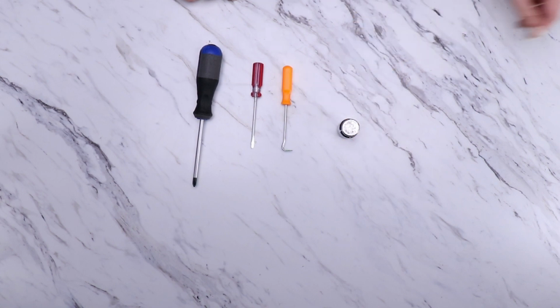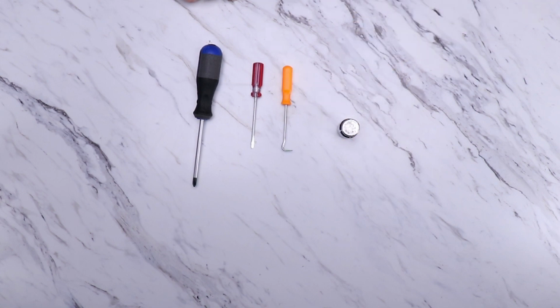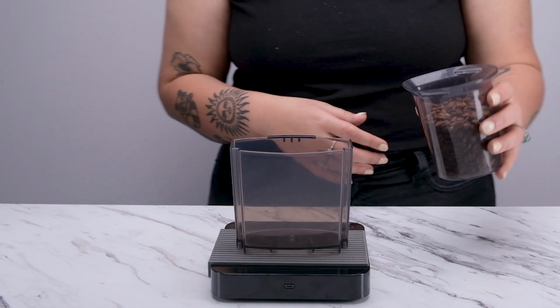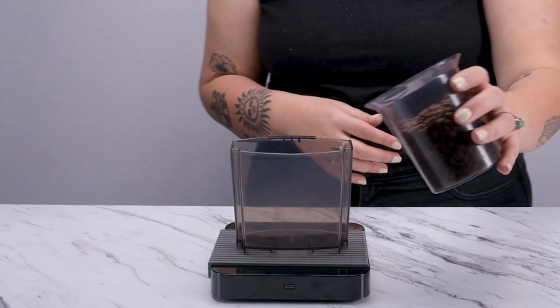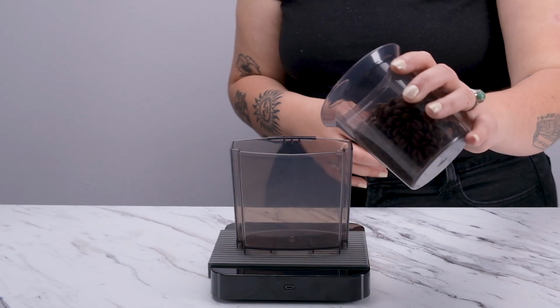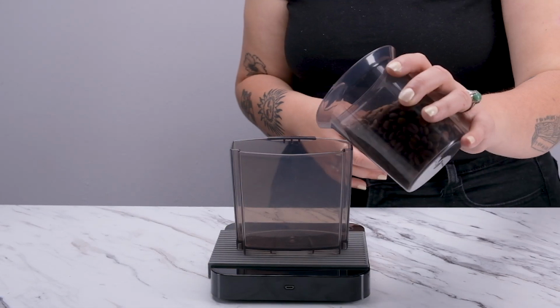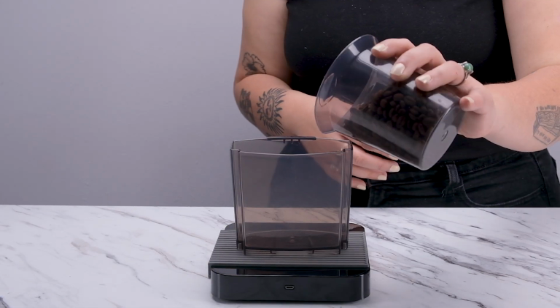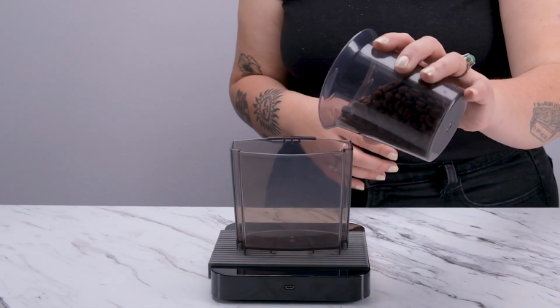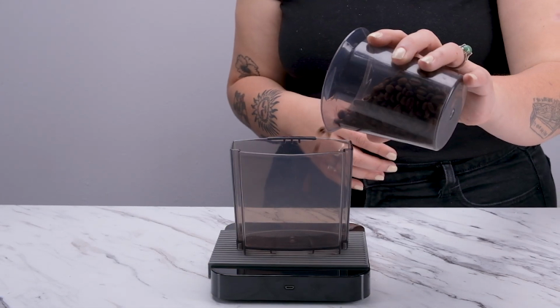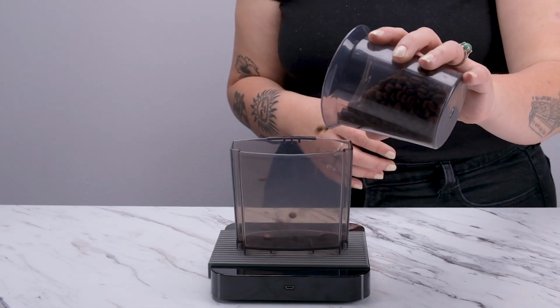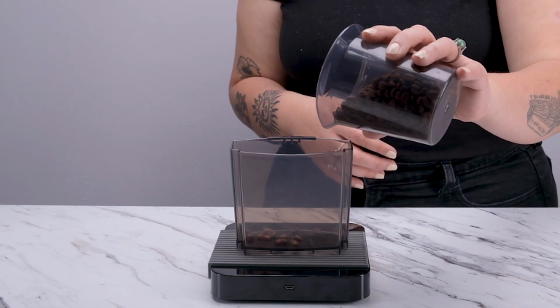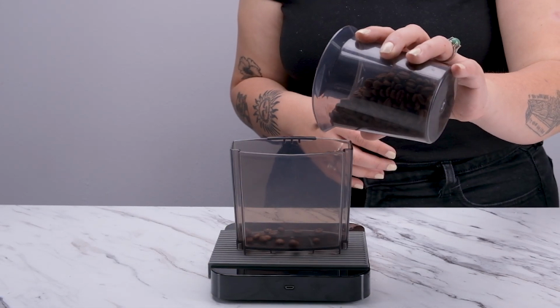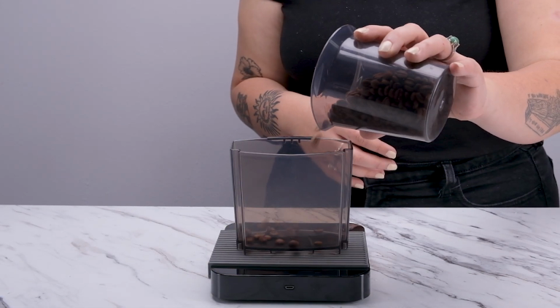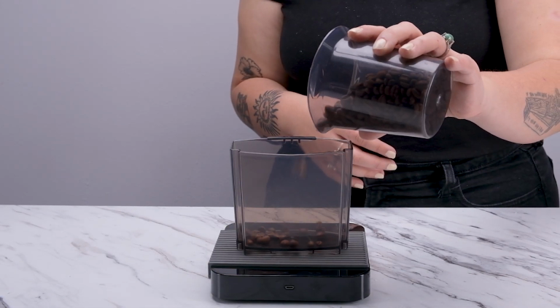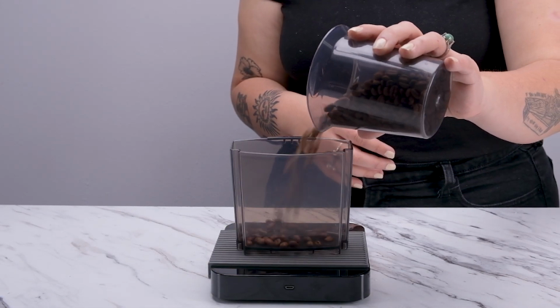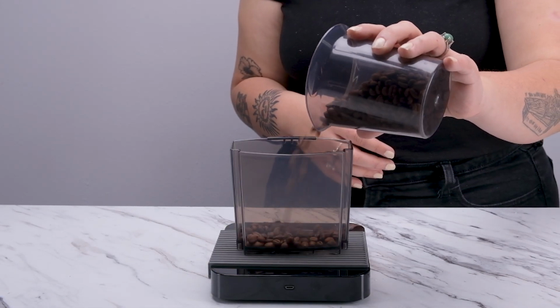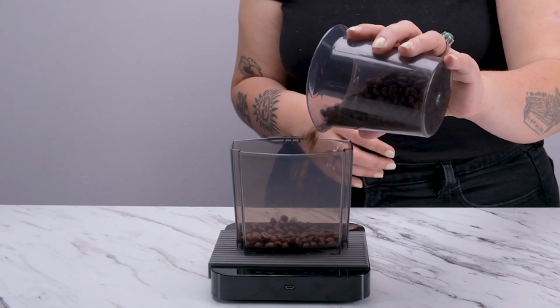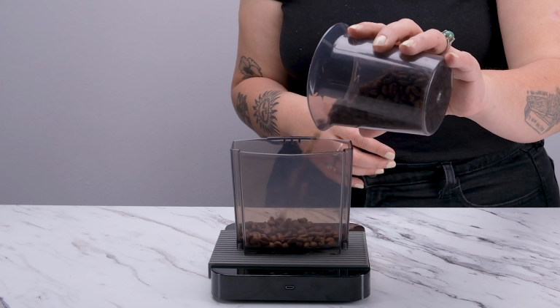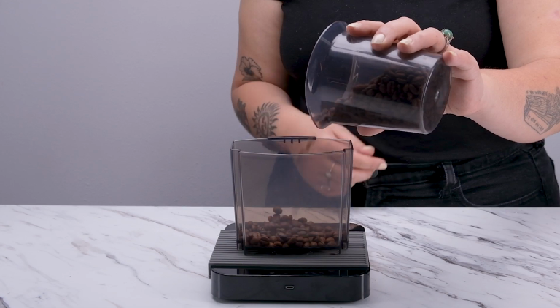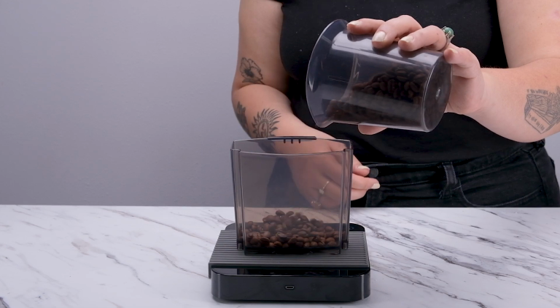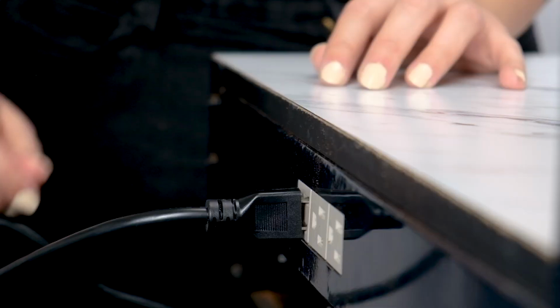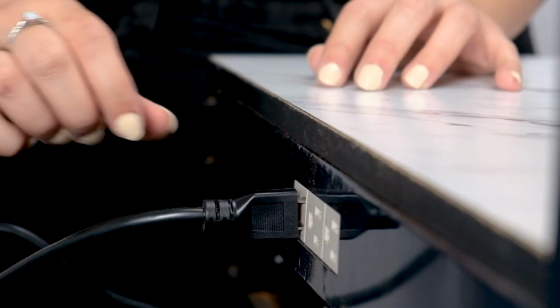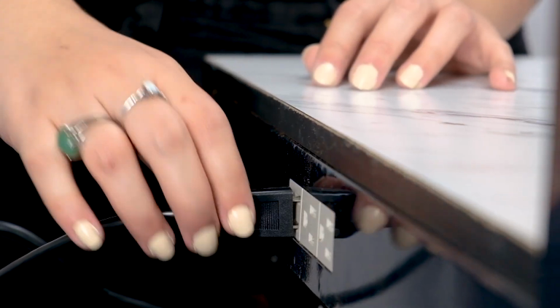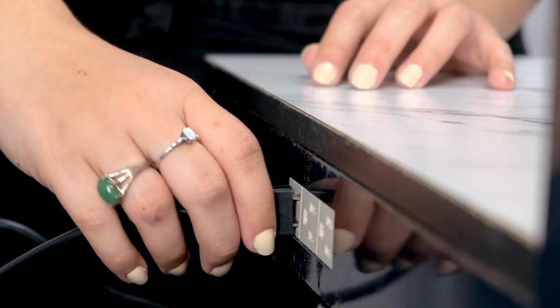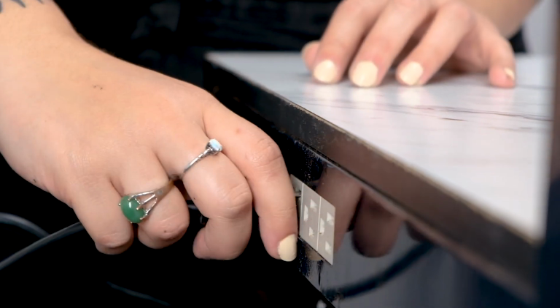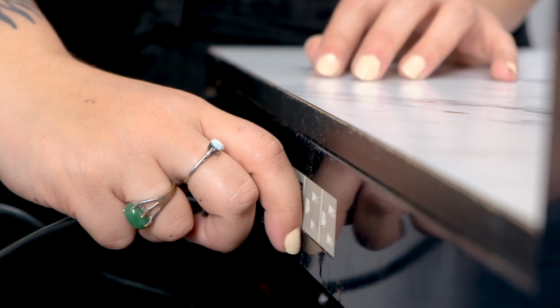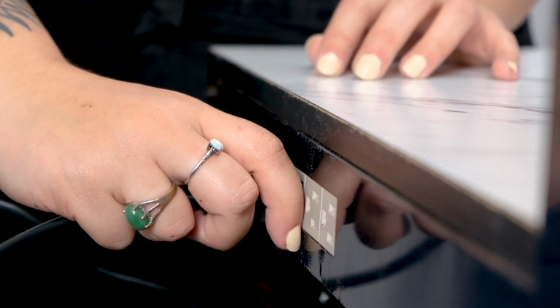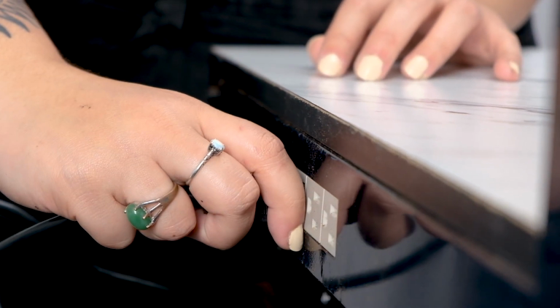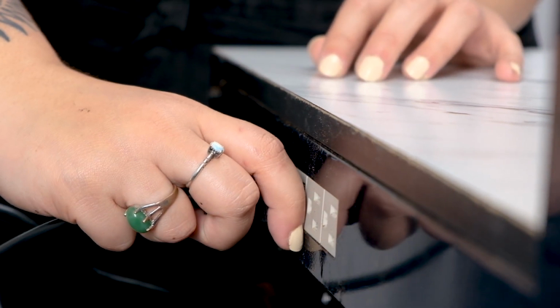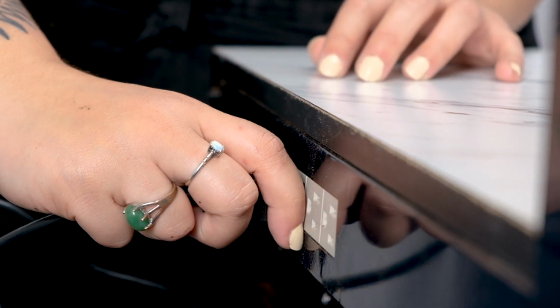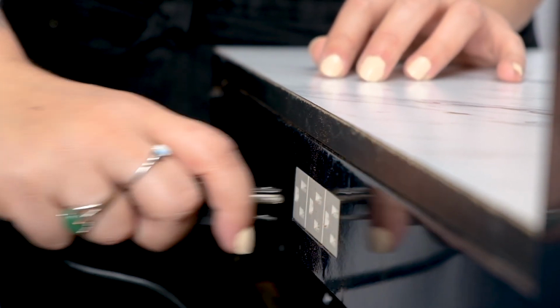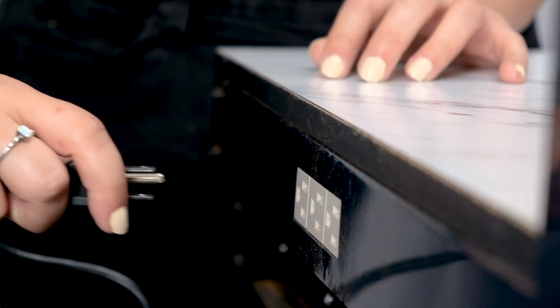If you don't have one of these weights, we'll go over how to make one a little later on. As always, our first step is going to be unplugging the grinder.